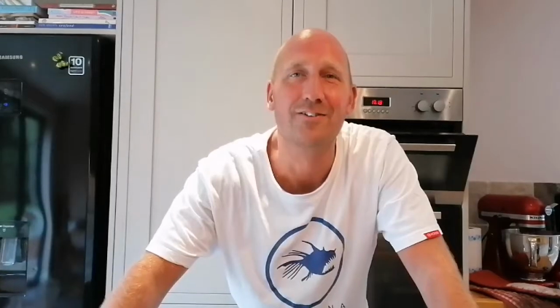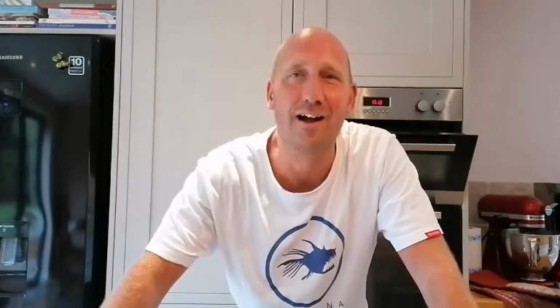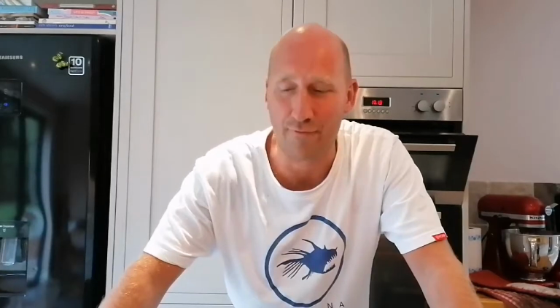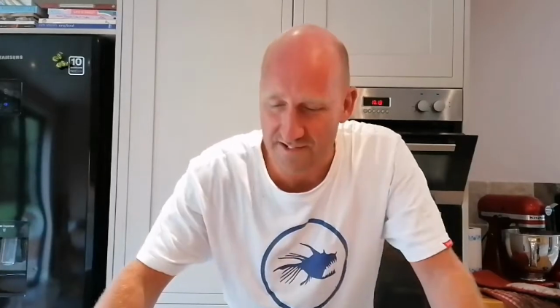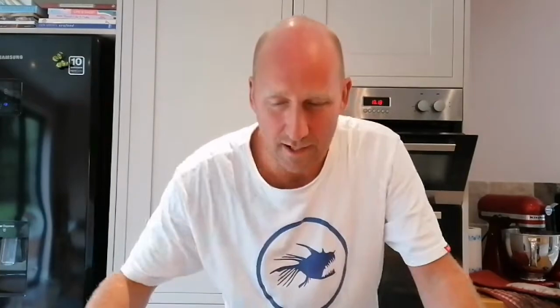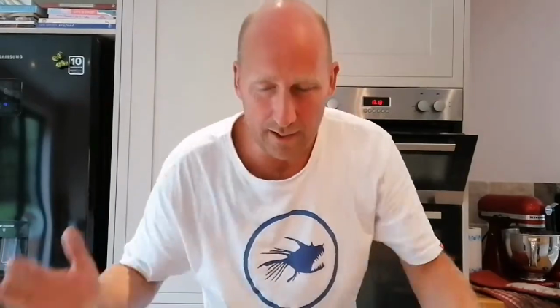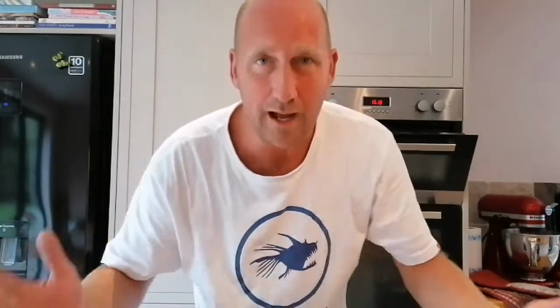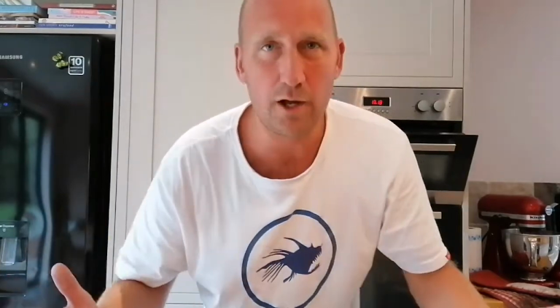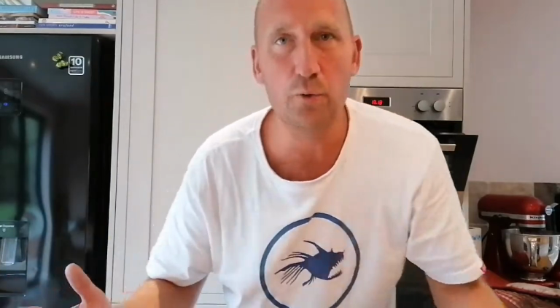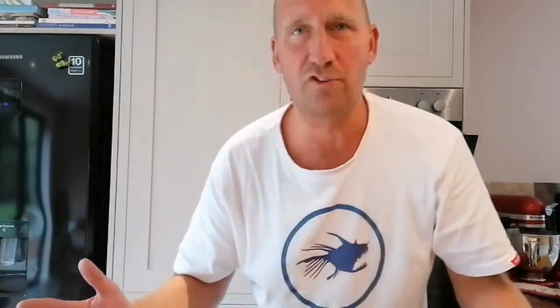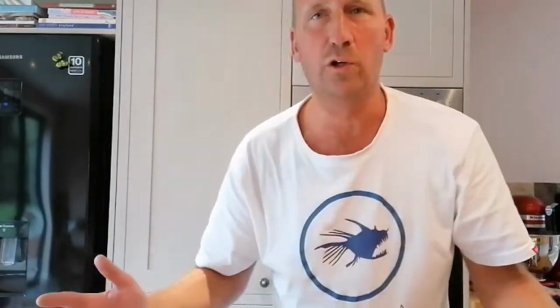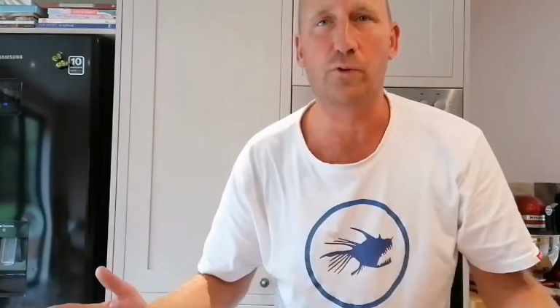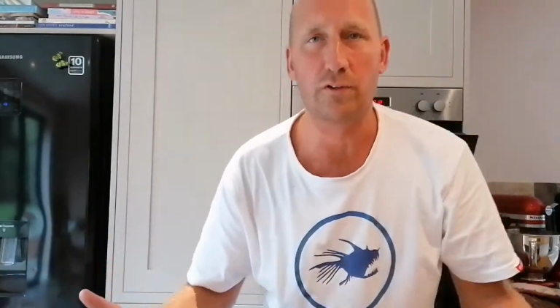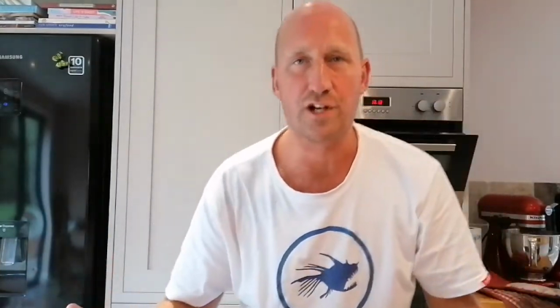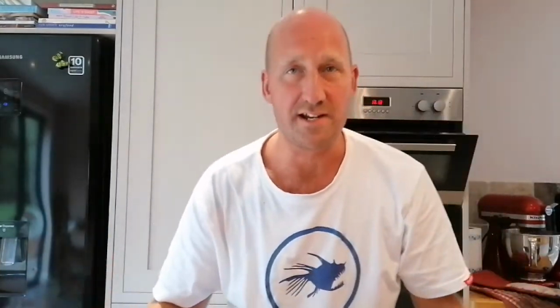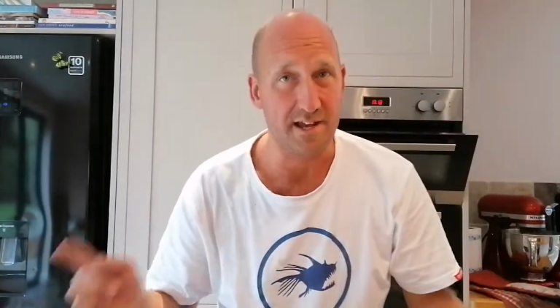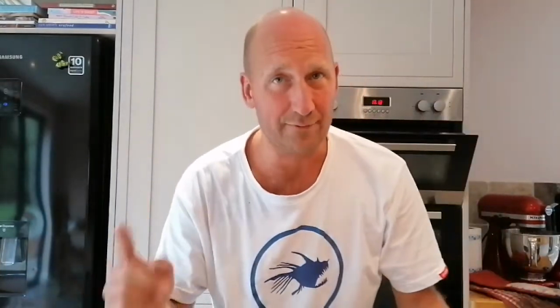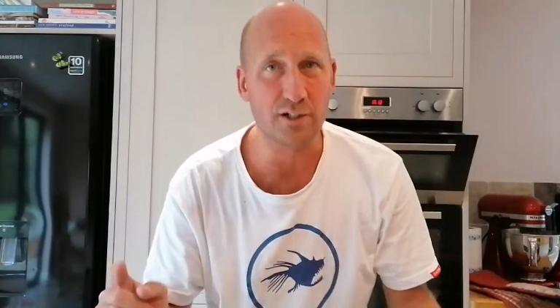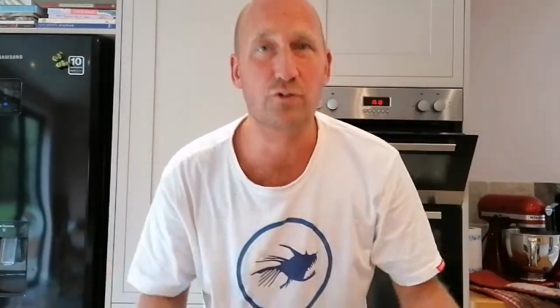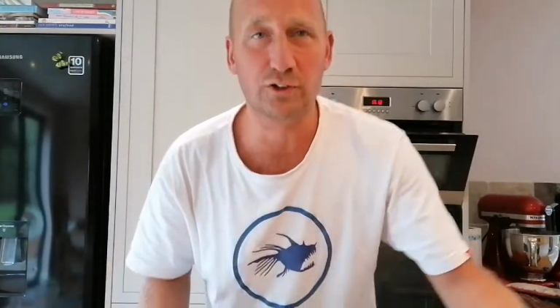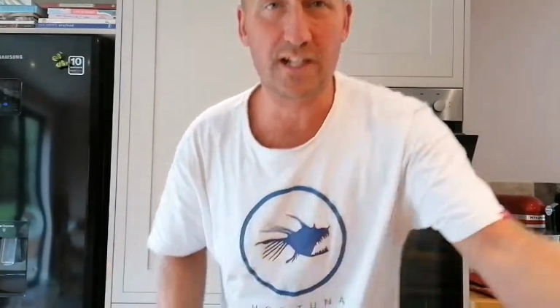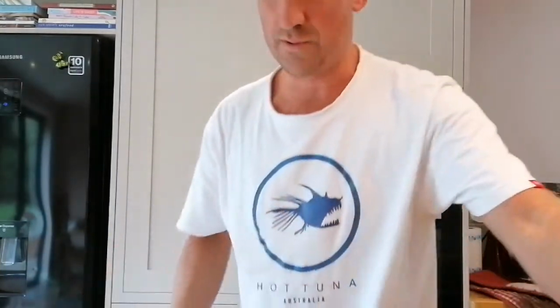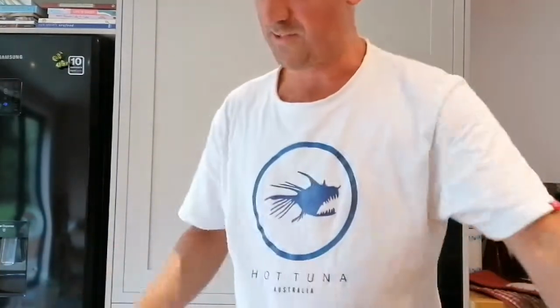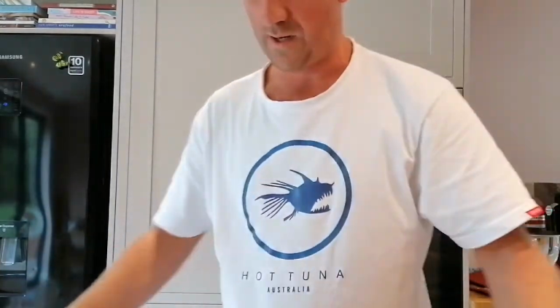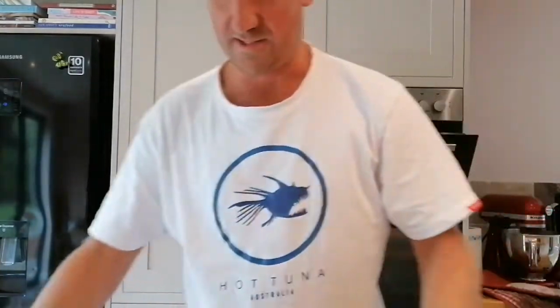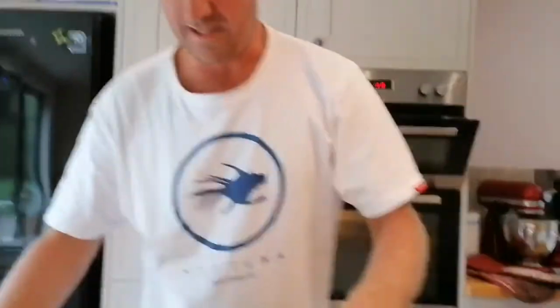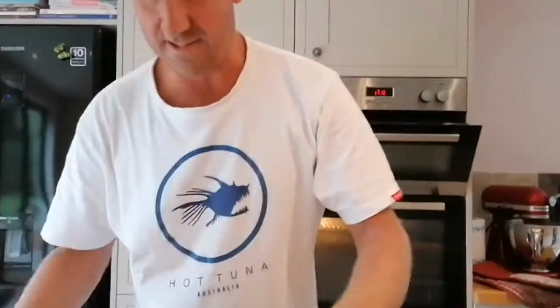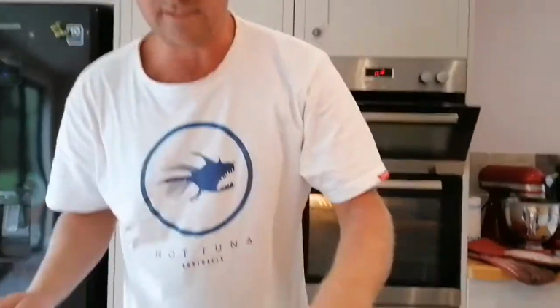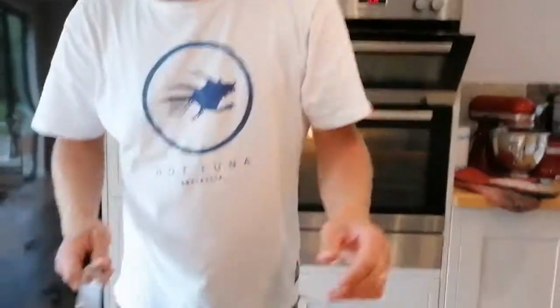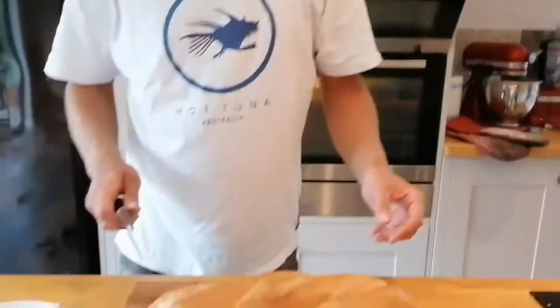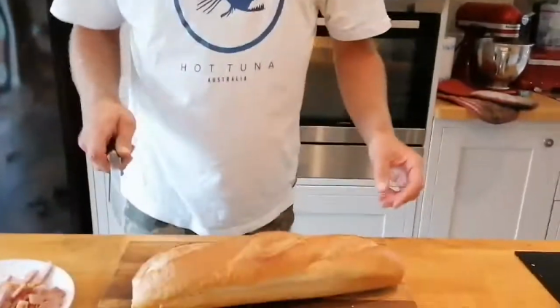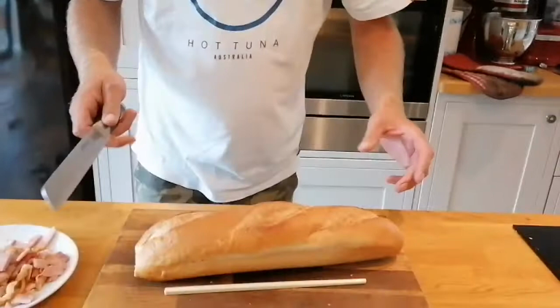Right, hi friends. Who doesn't love grilled cheese? And I've got a grilled cheese with a twist, so let's get cracking.